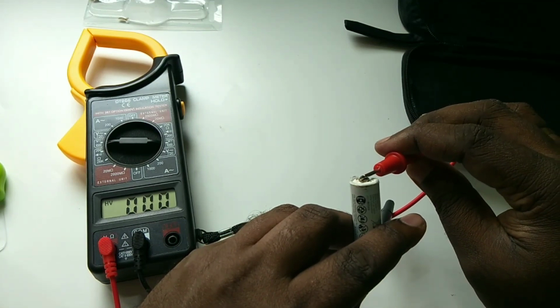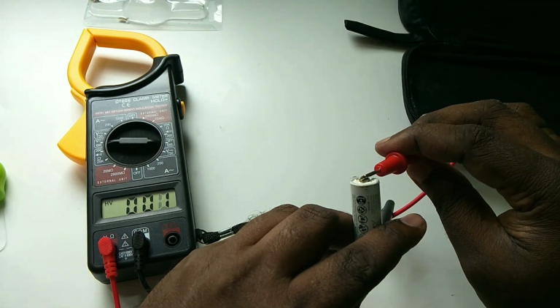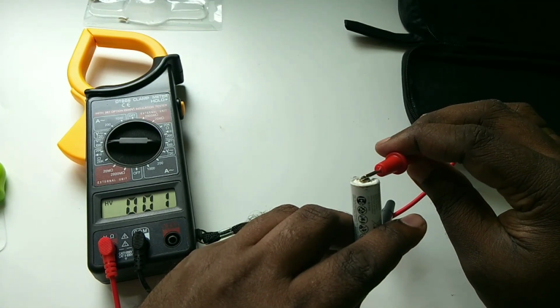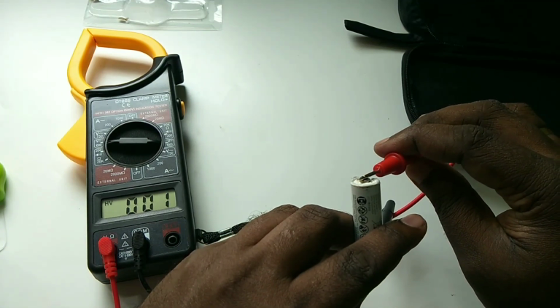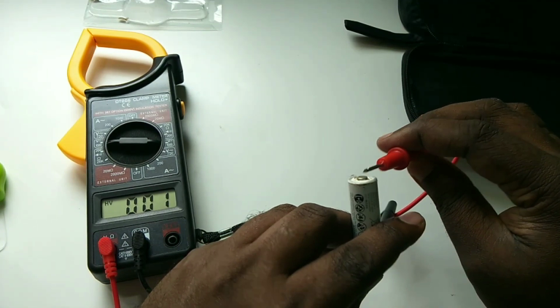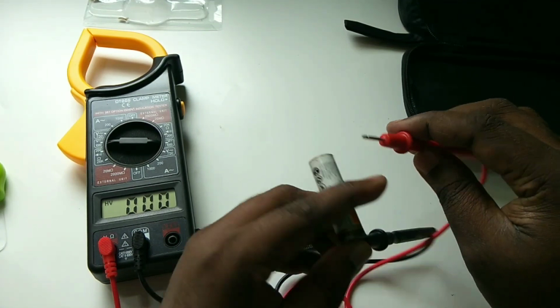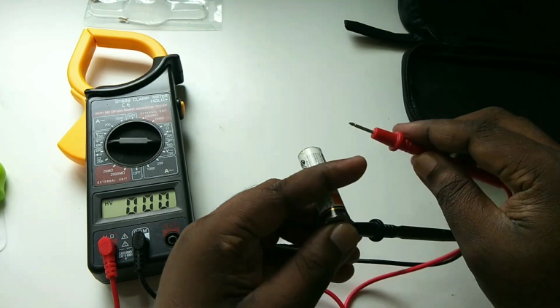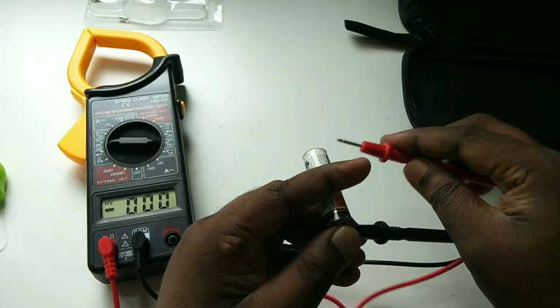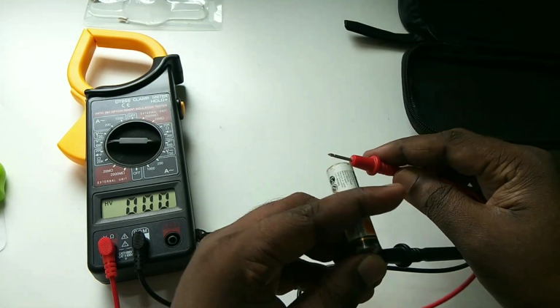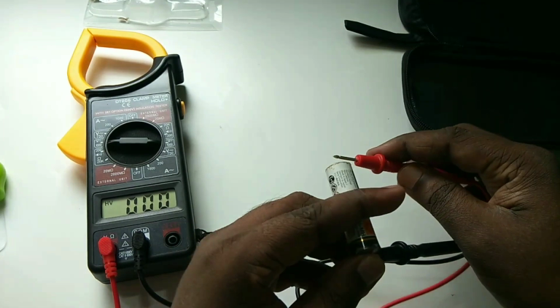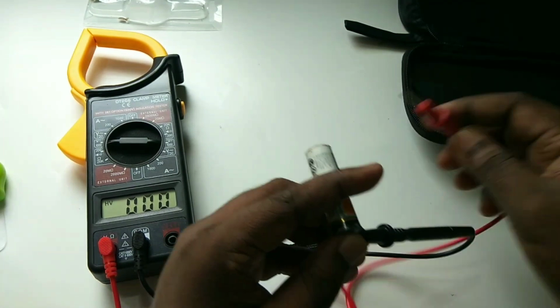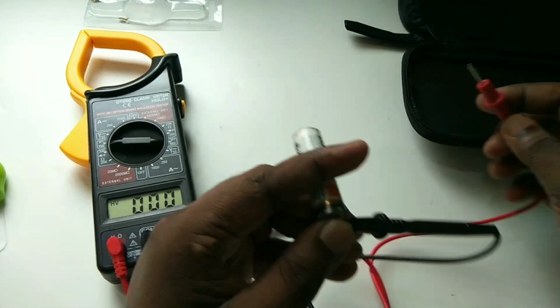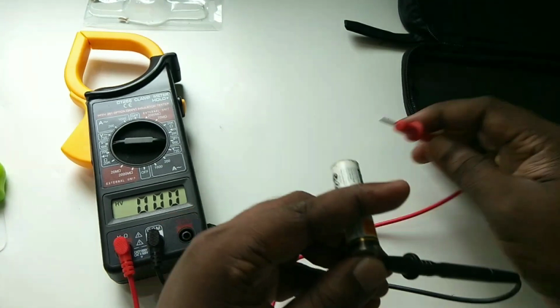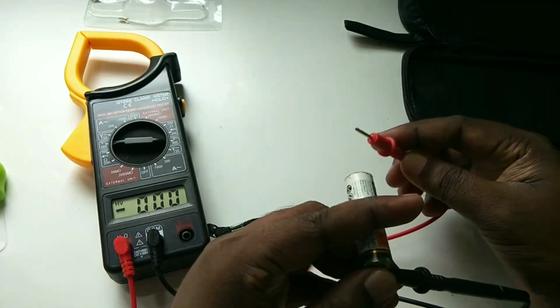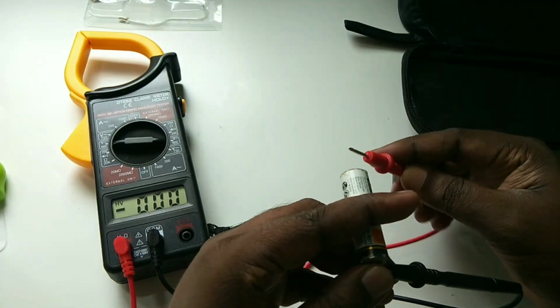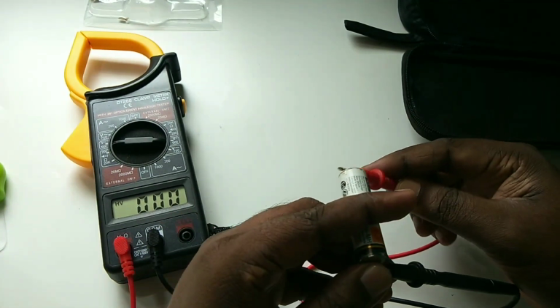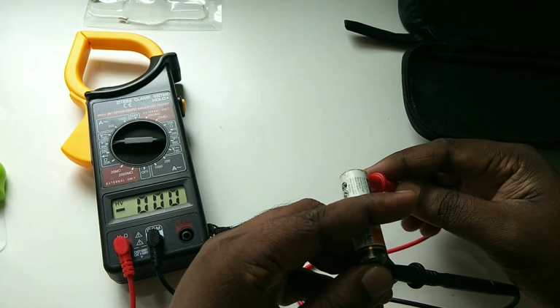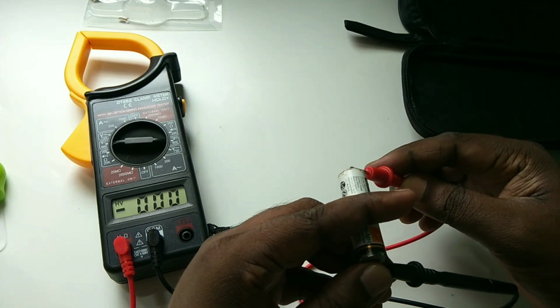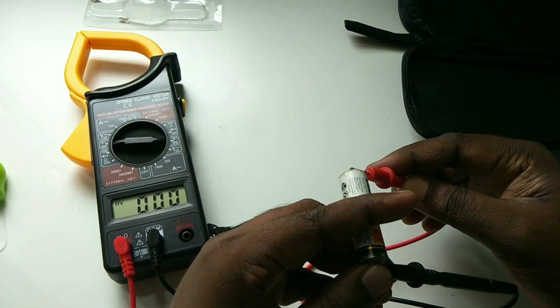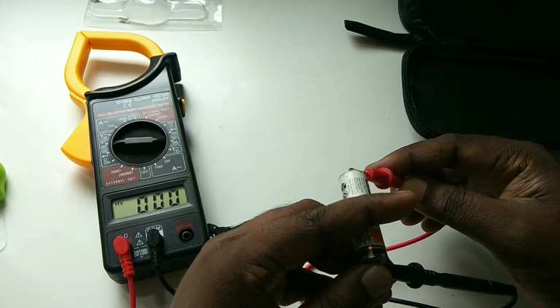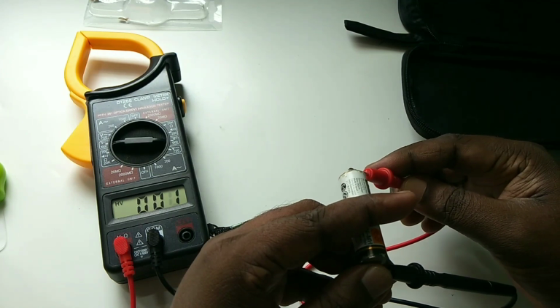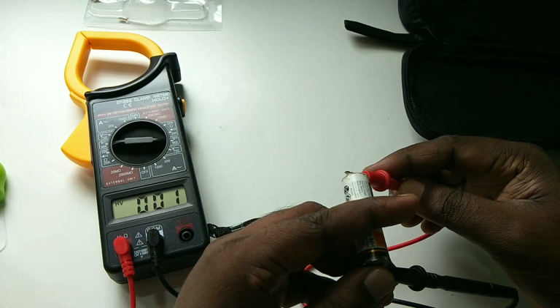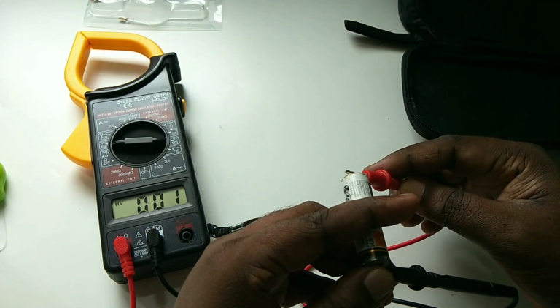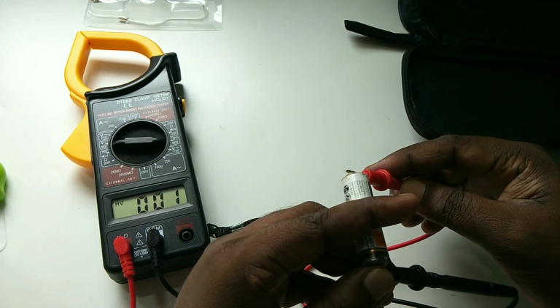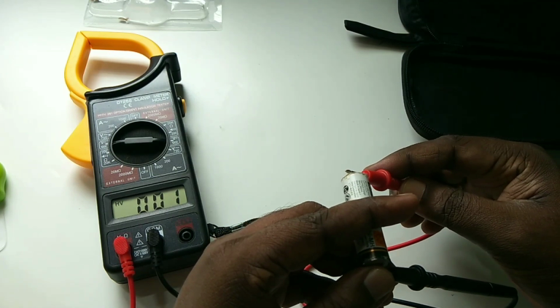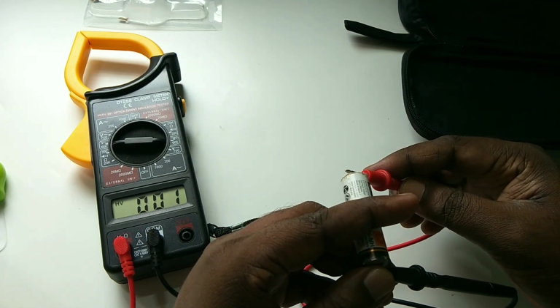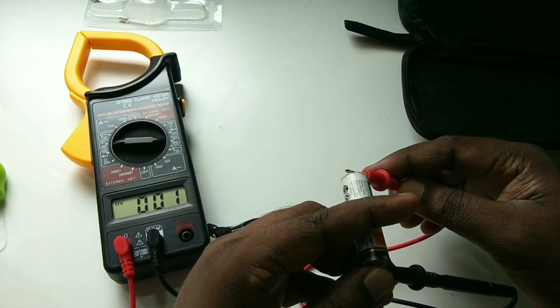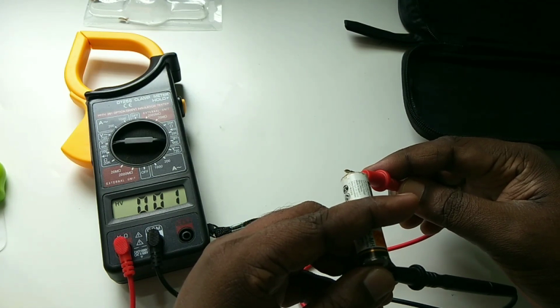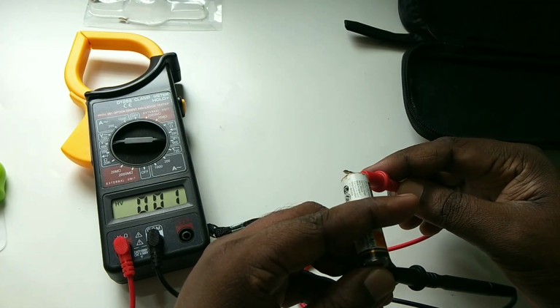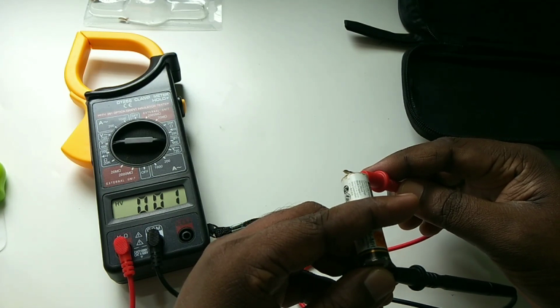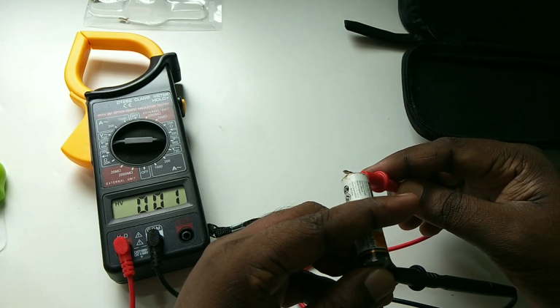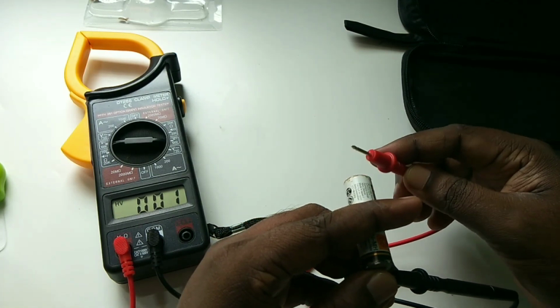We can also measure voltage to let you know of voltage spikes or undervoltage conditions. Right now I am showing you how we can measure the battery voltage using this meter.